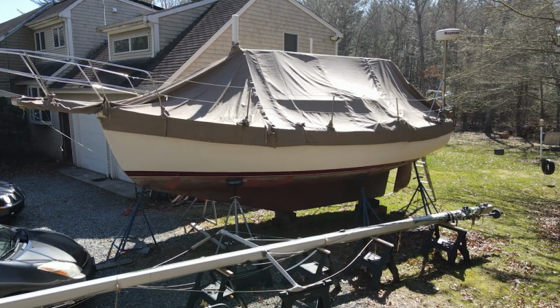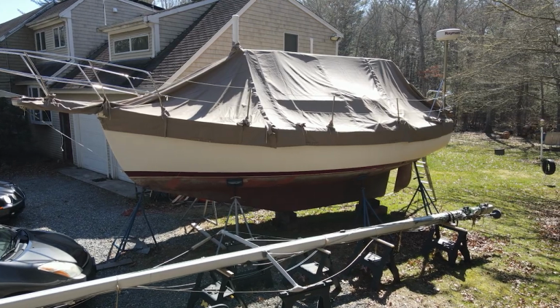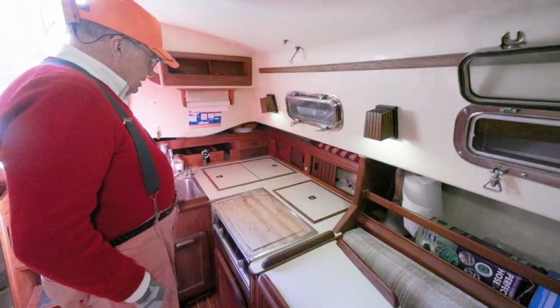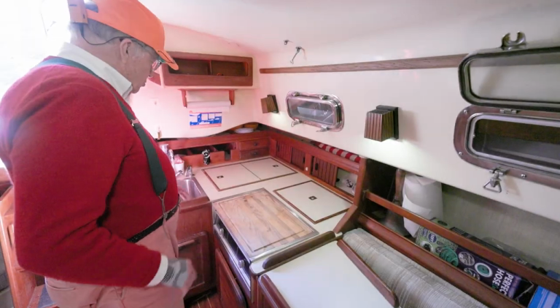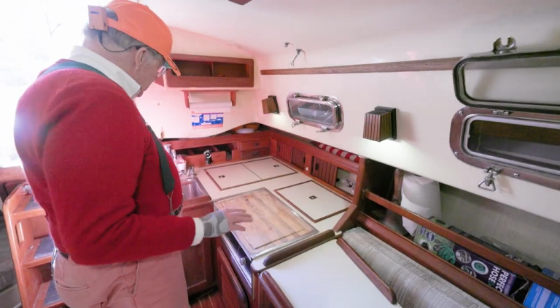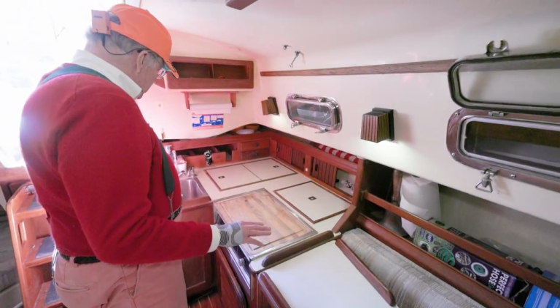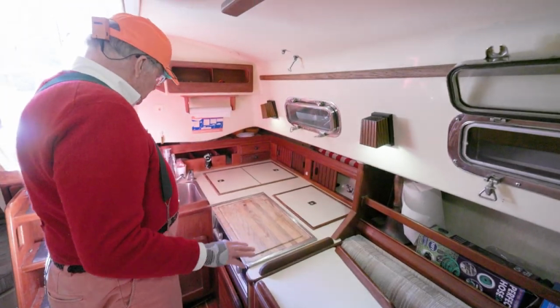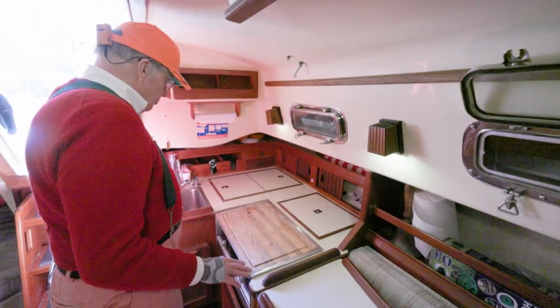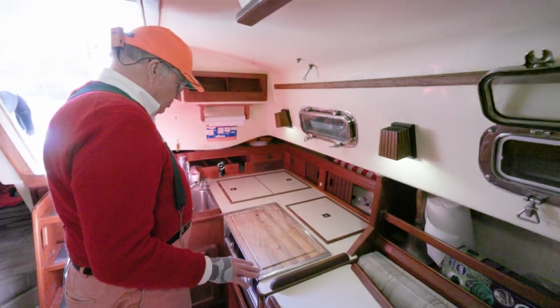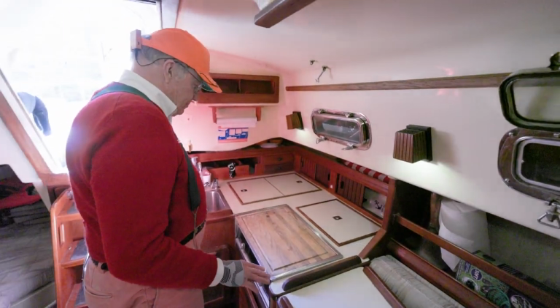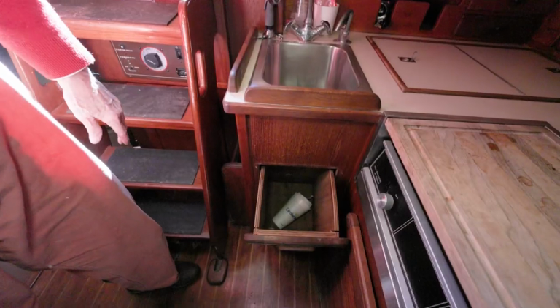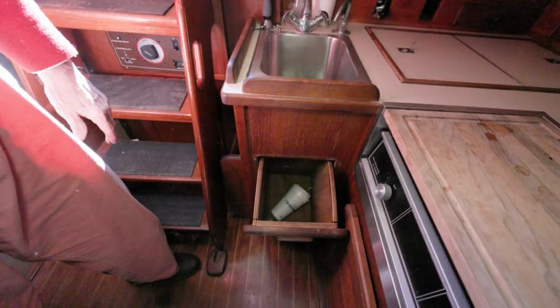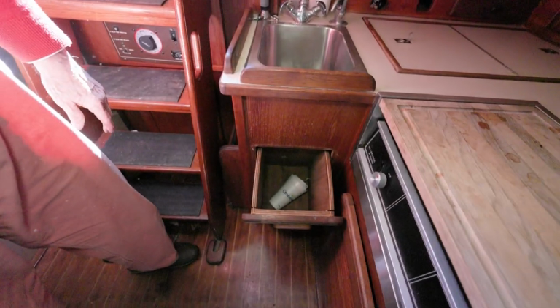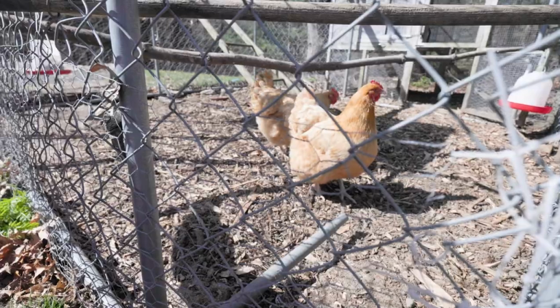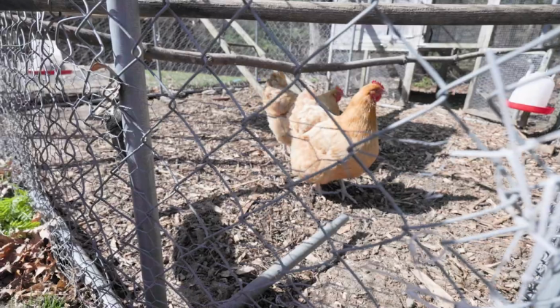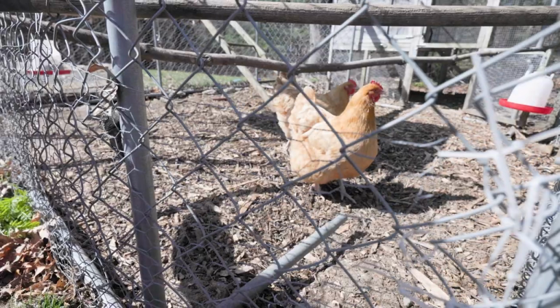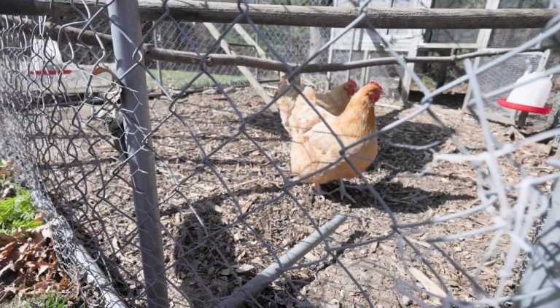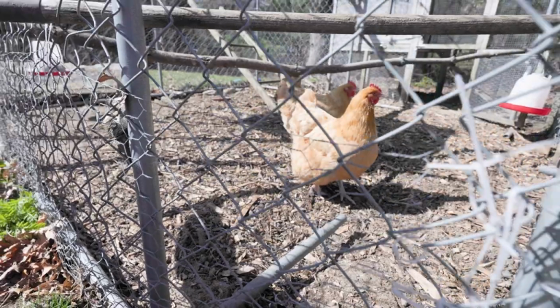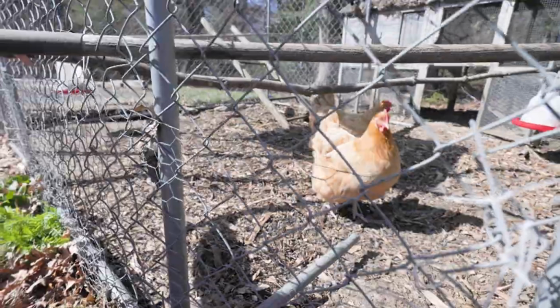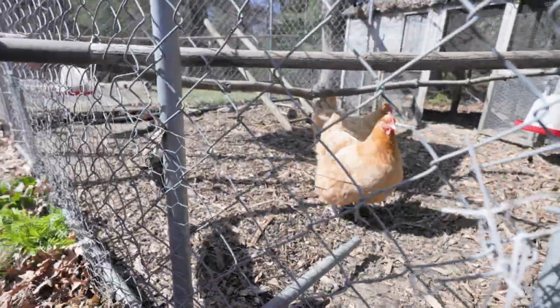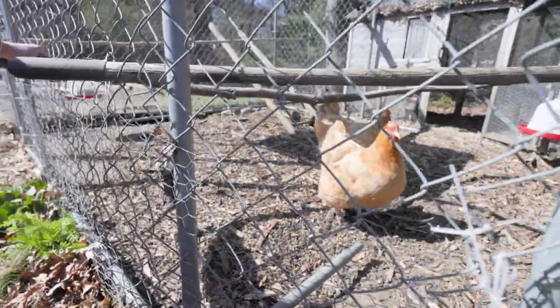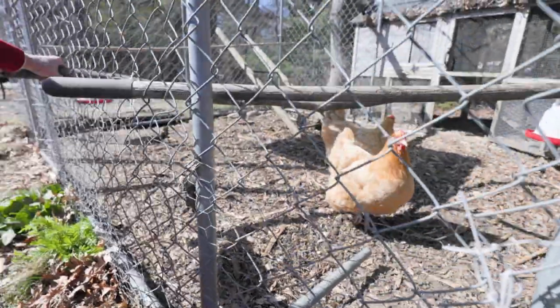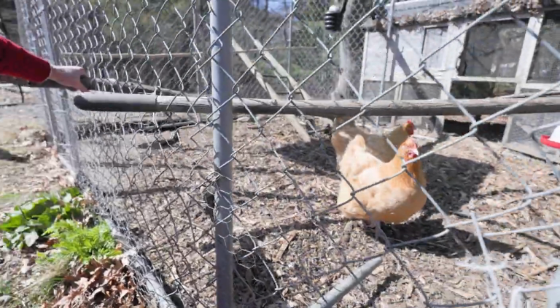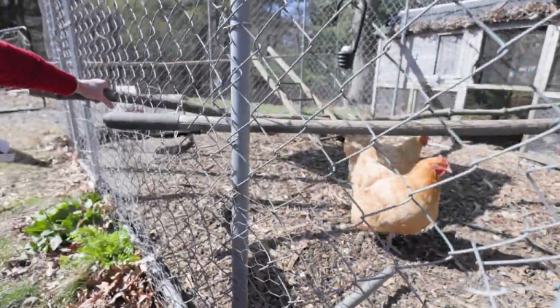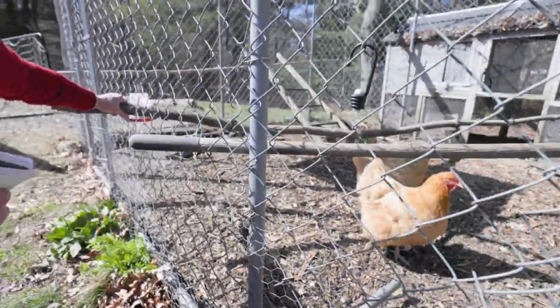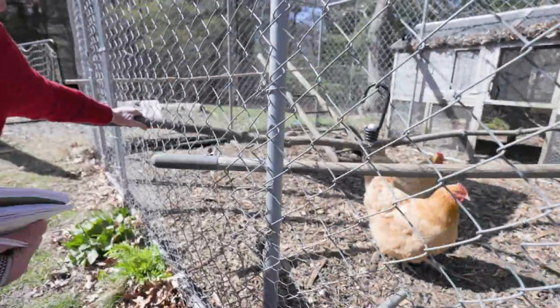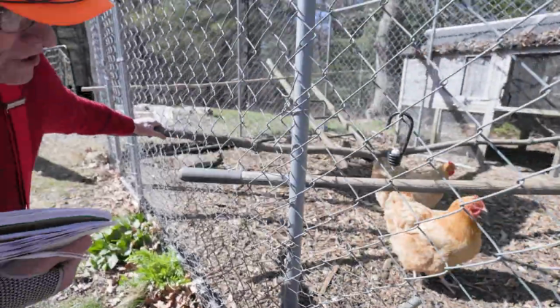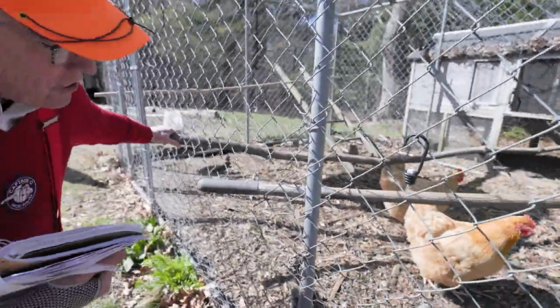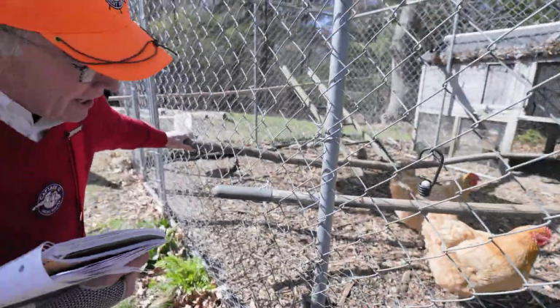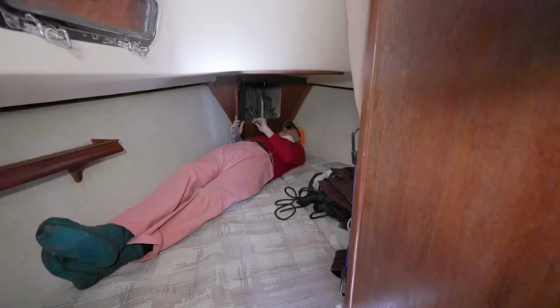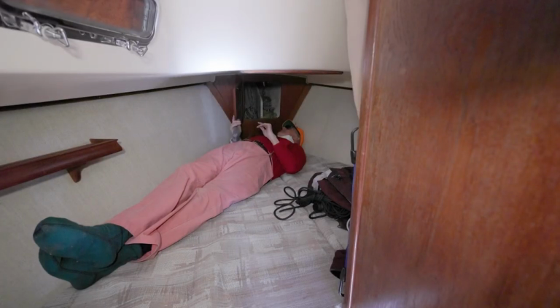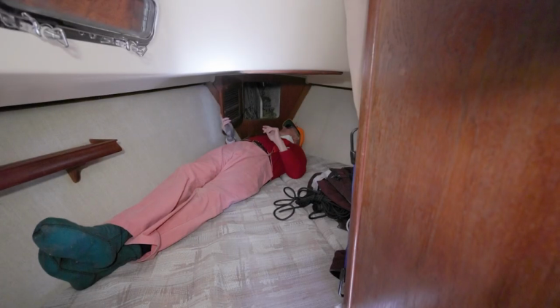This boat is getting more amazing as we walk through it. I love that. Captain, what are you doing? I'm calling the chickens over. Come on, chick chick chick chick. How do you like that?